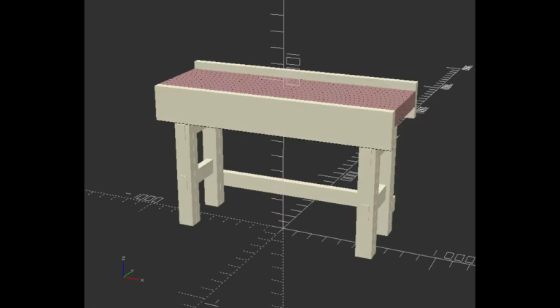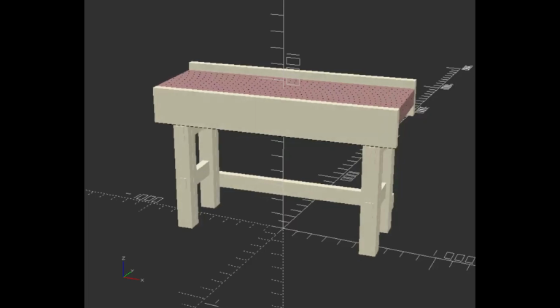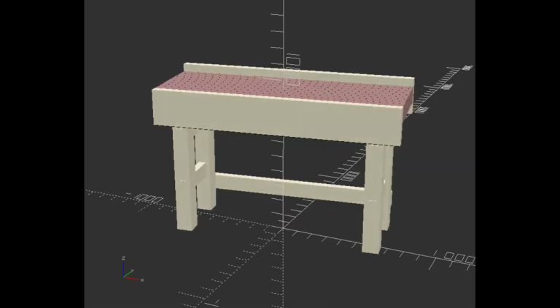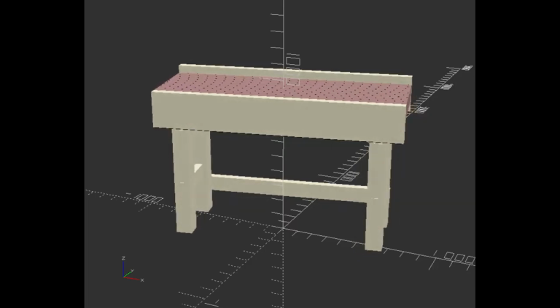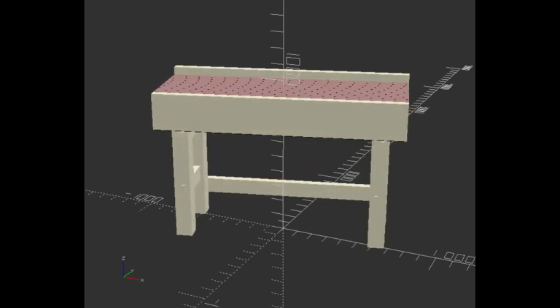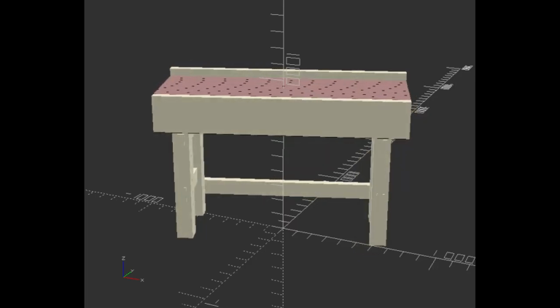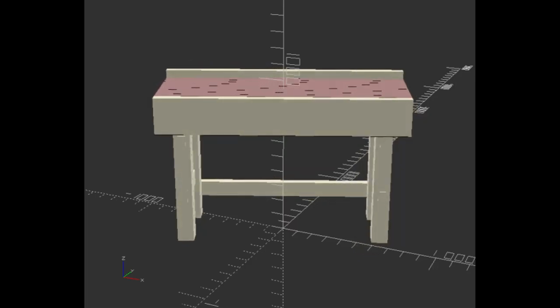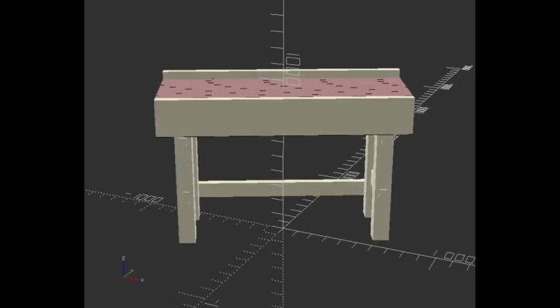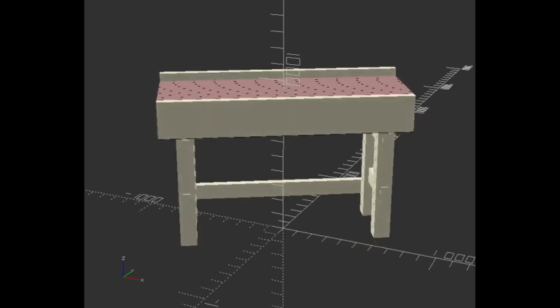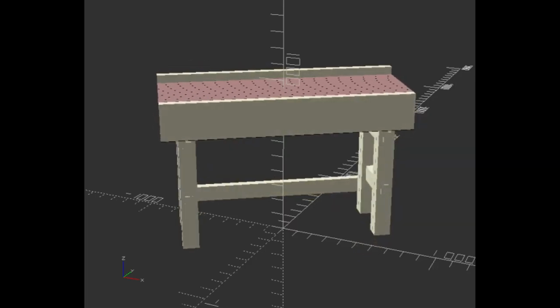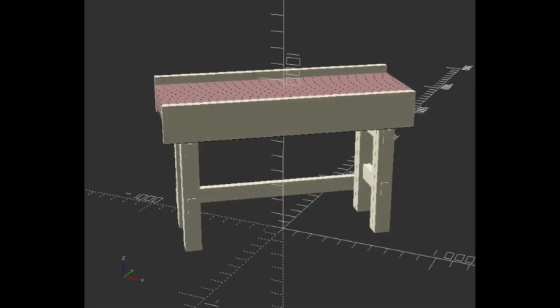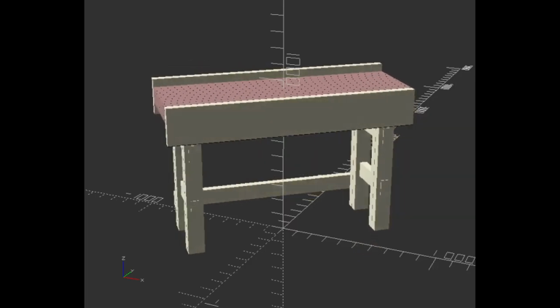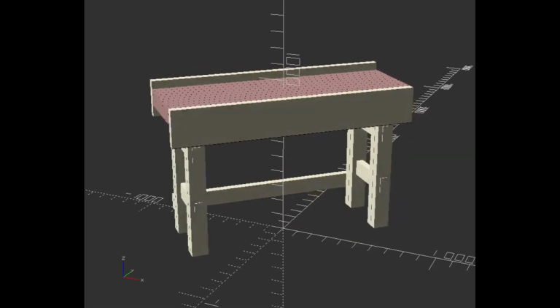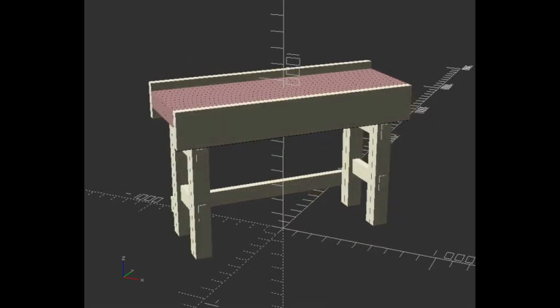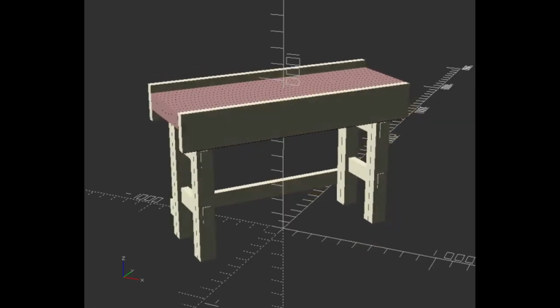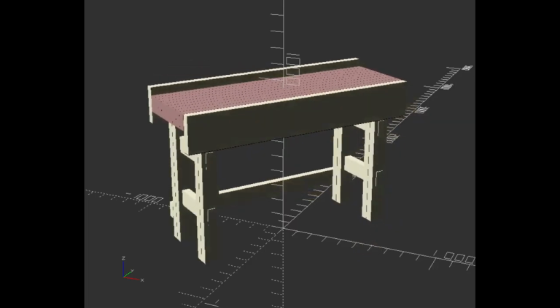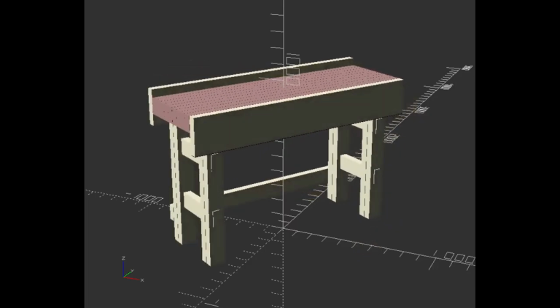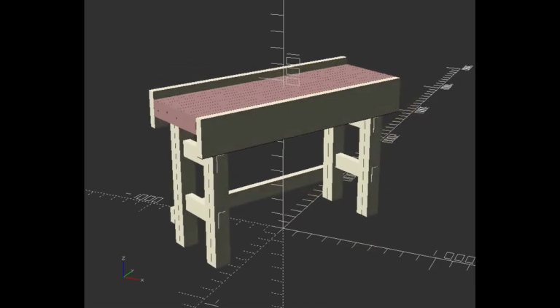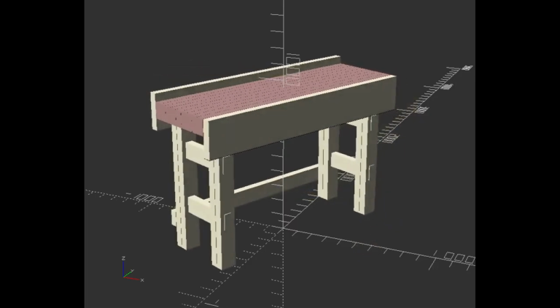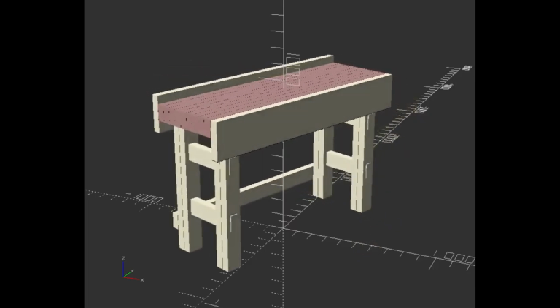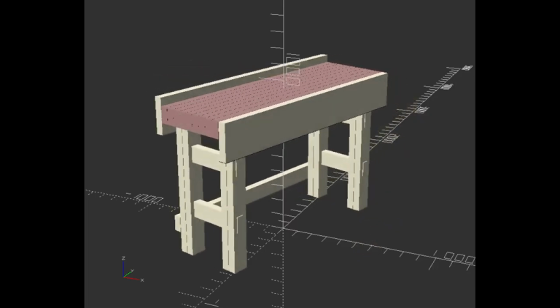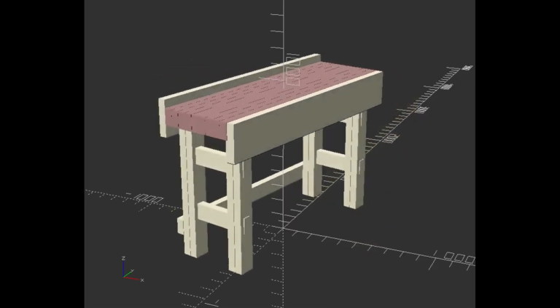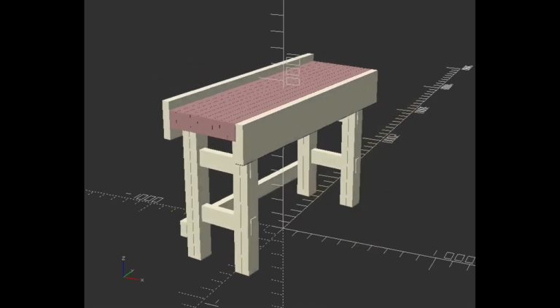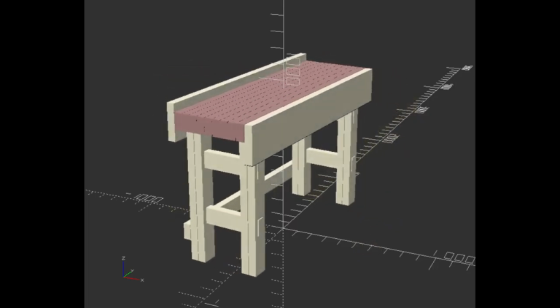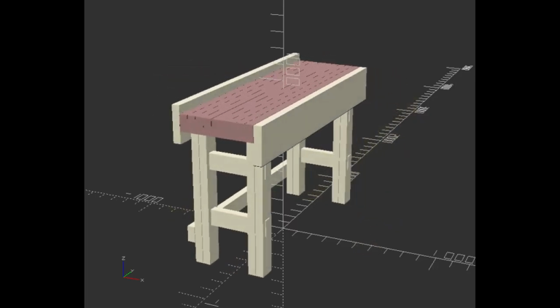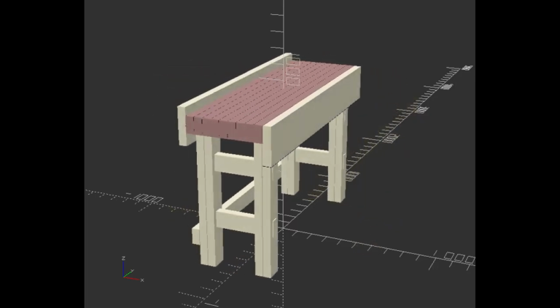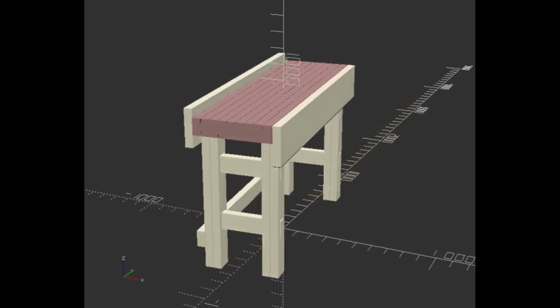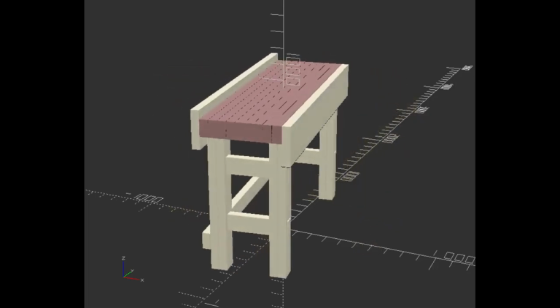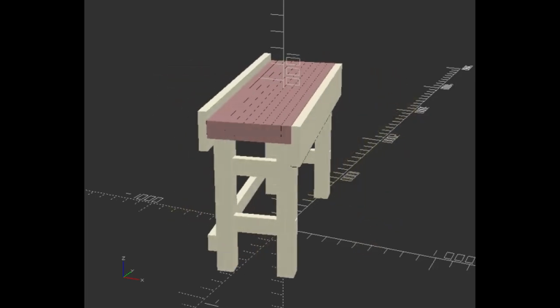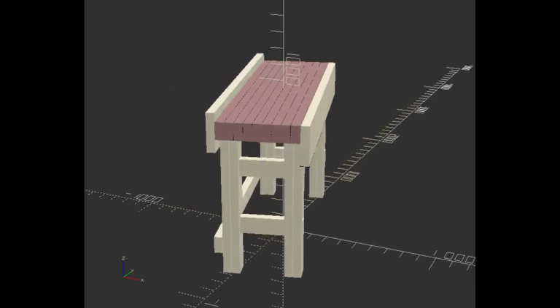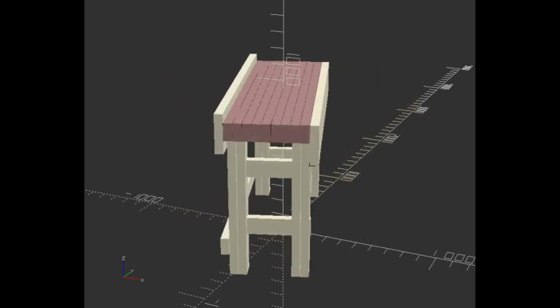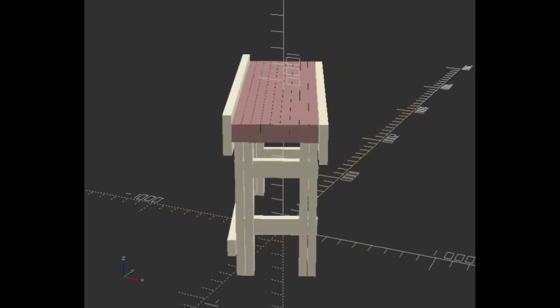Welcome to part 2 of my three part wood bench build. Today I'm building the legs.